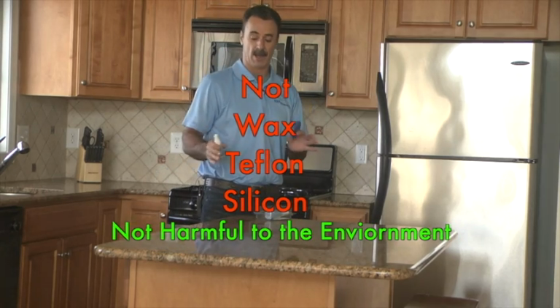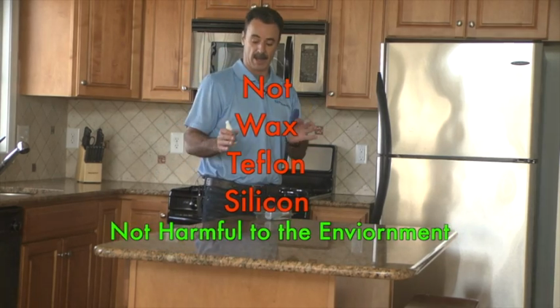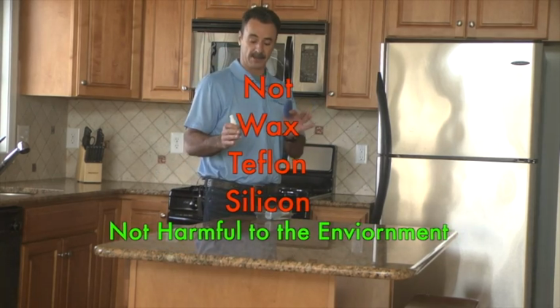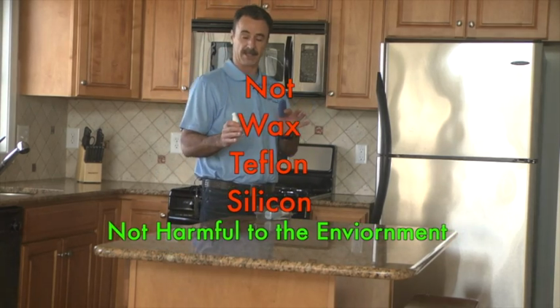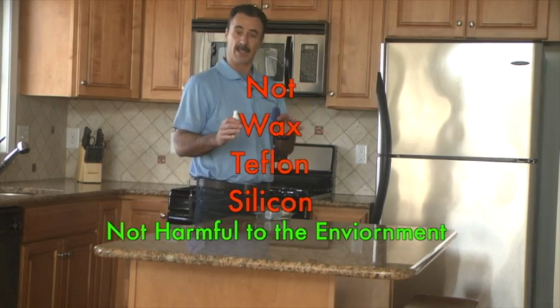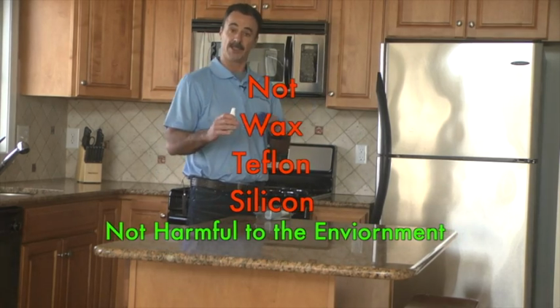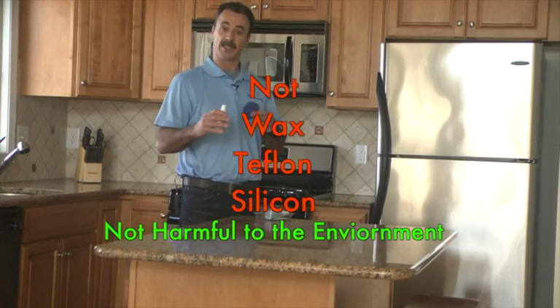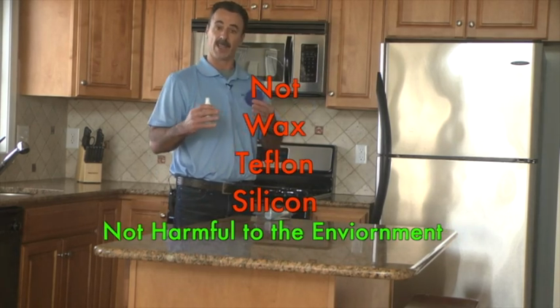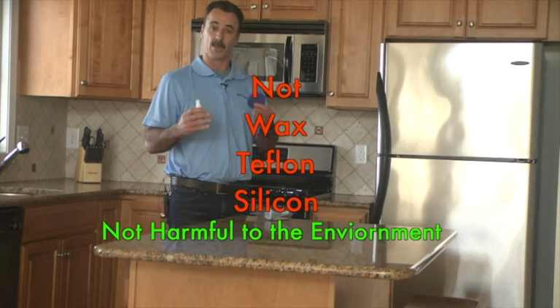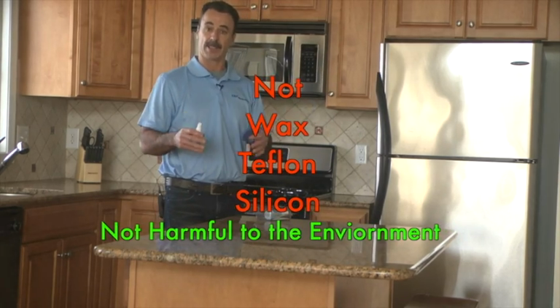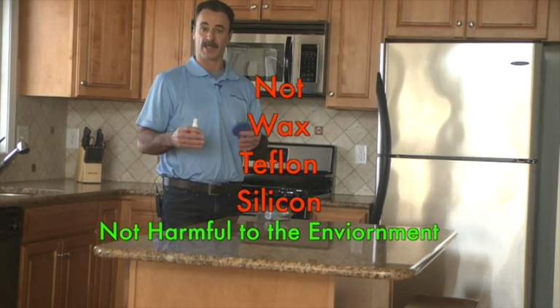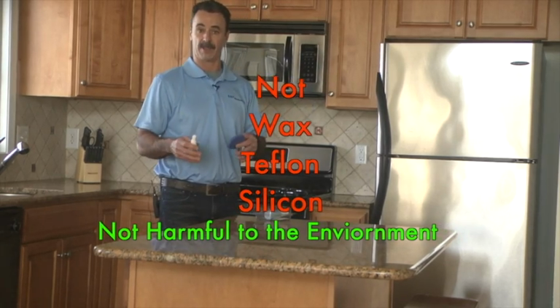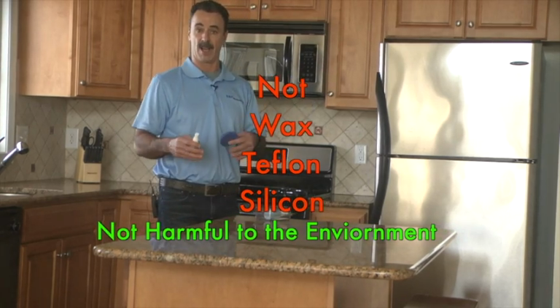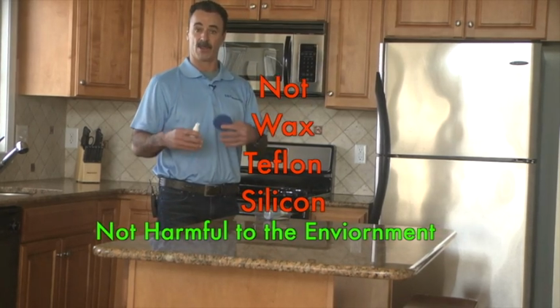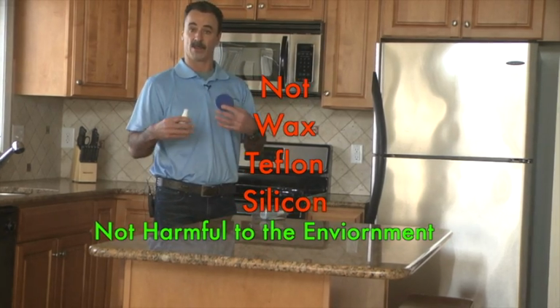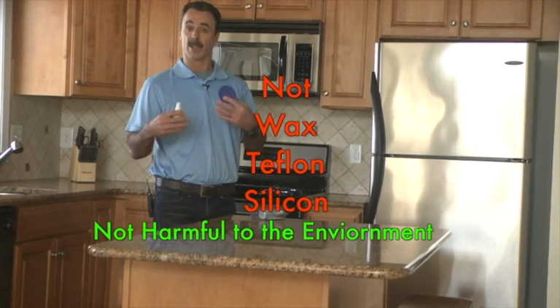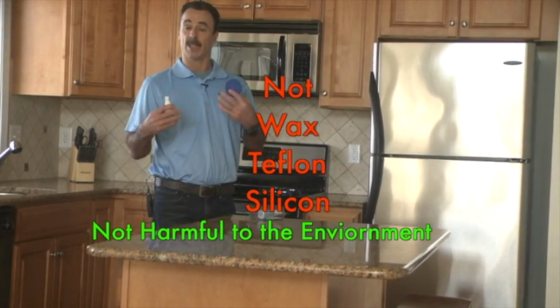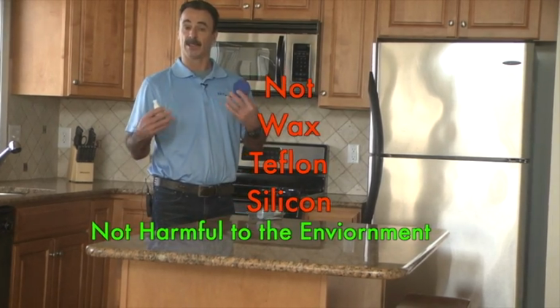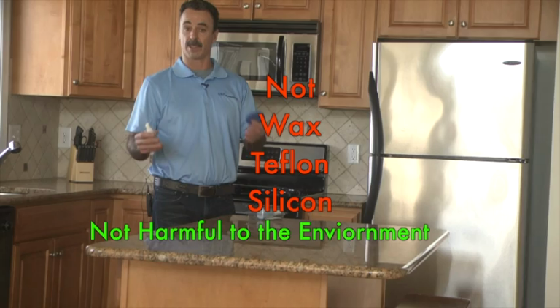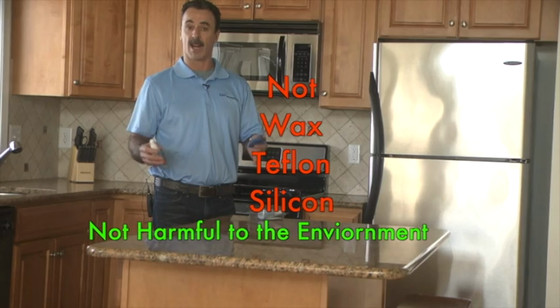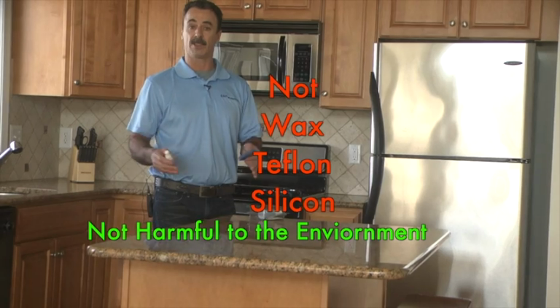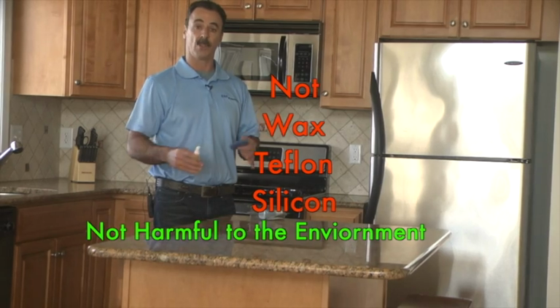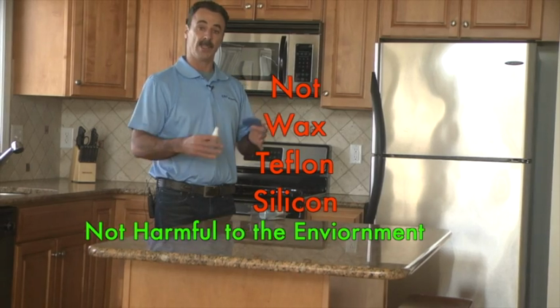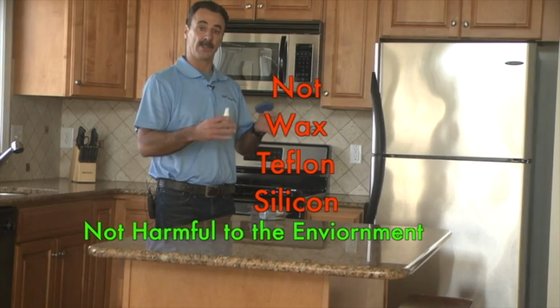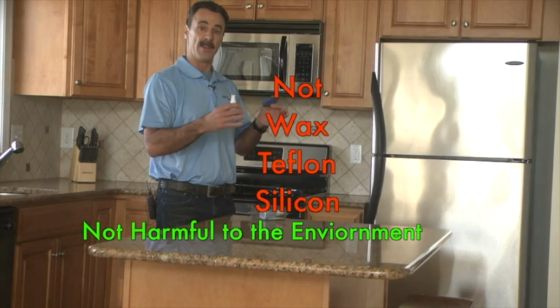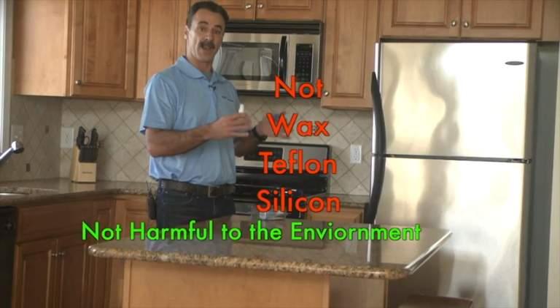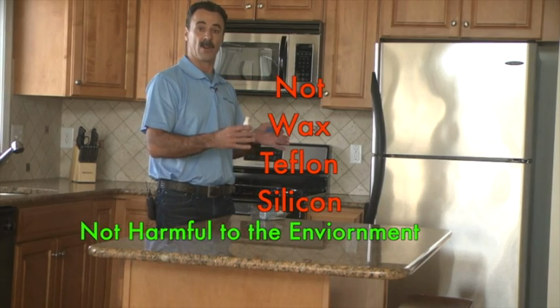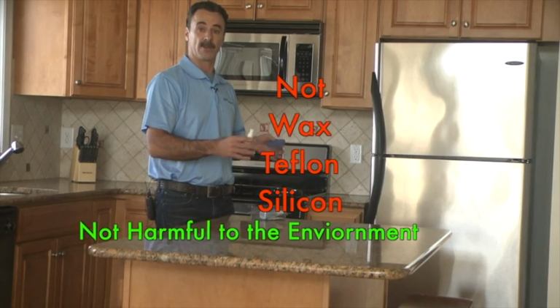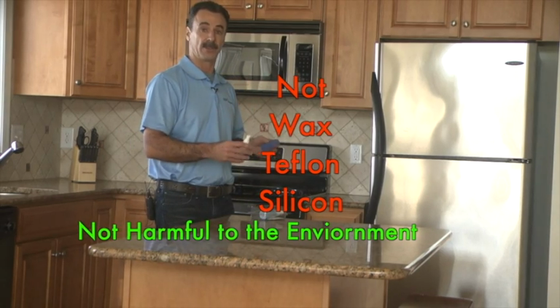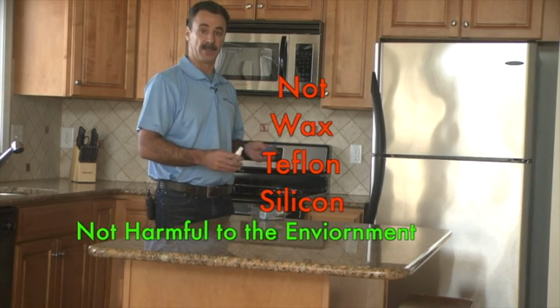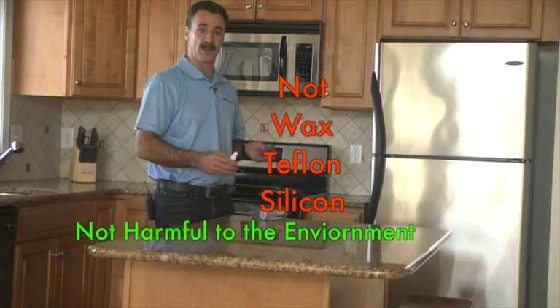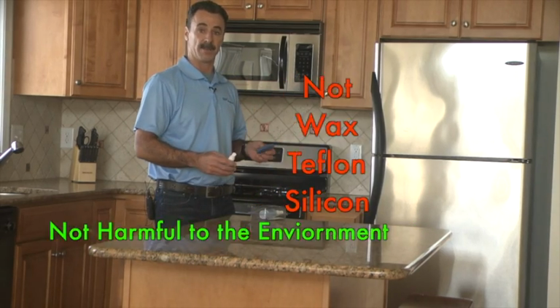Our technology is not wax, teflon, or silicon, so it is not harmful to the environment.